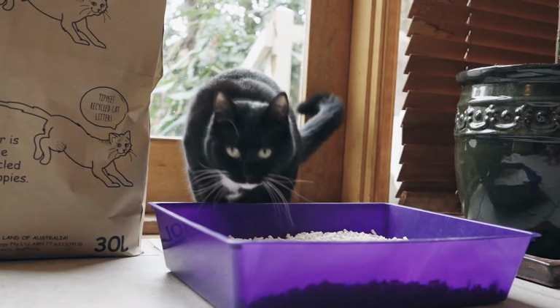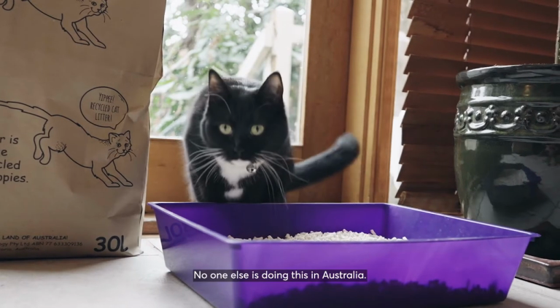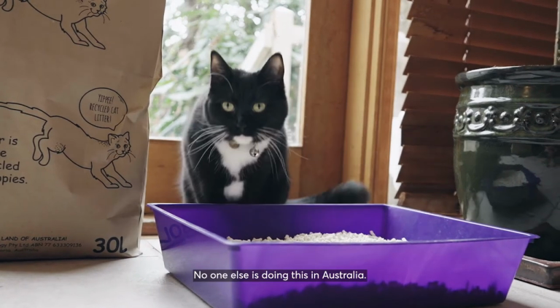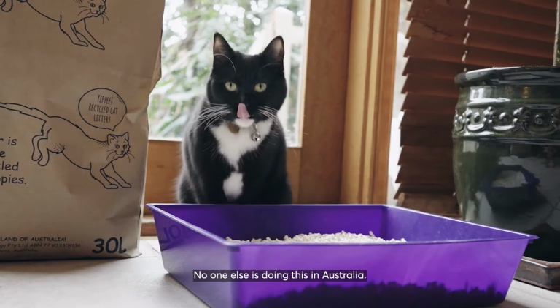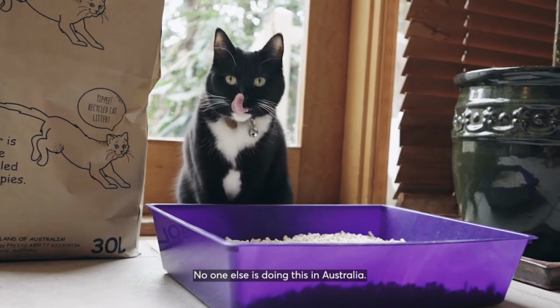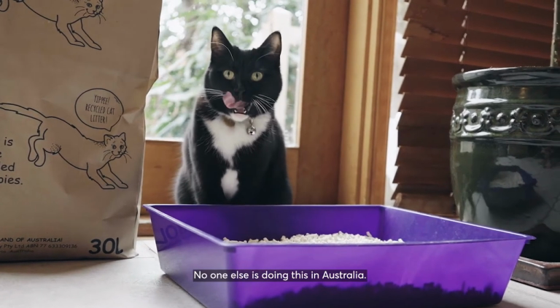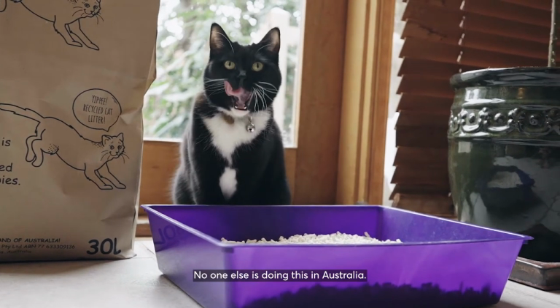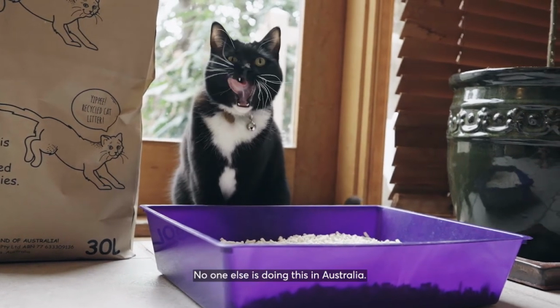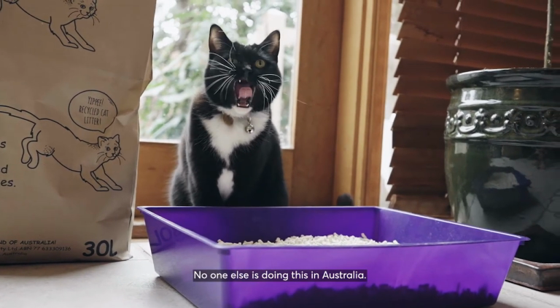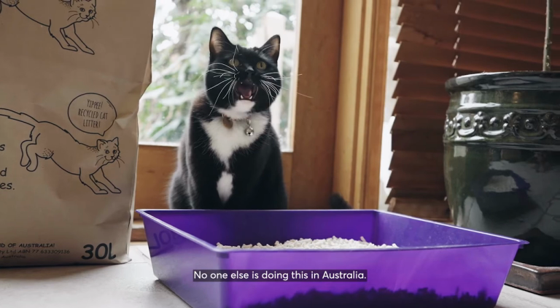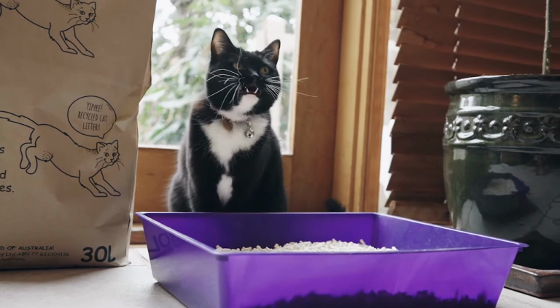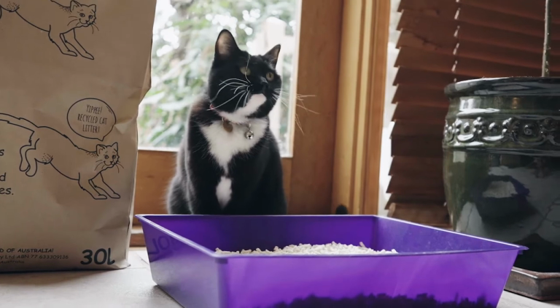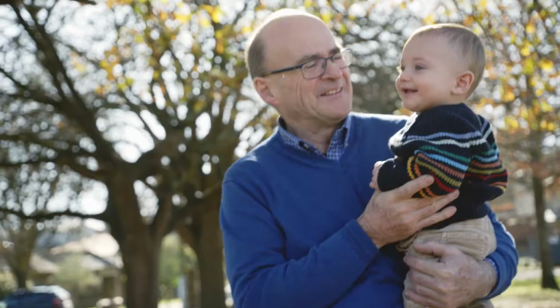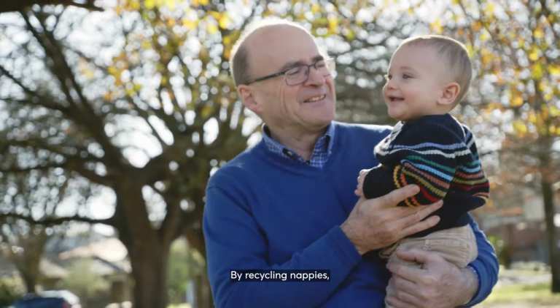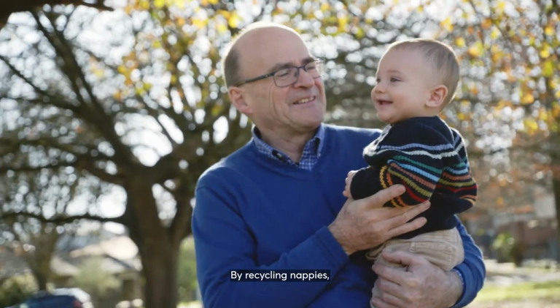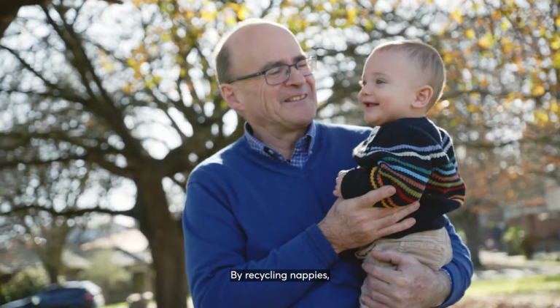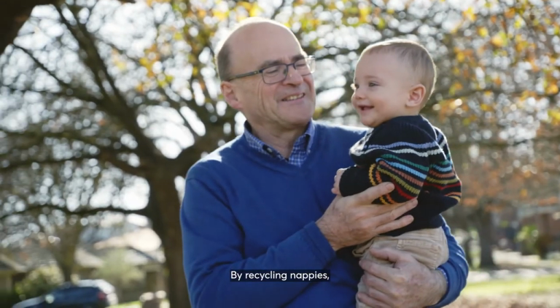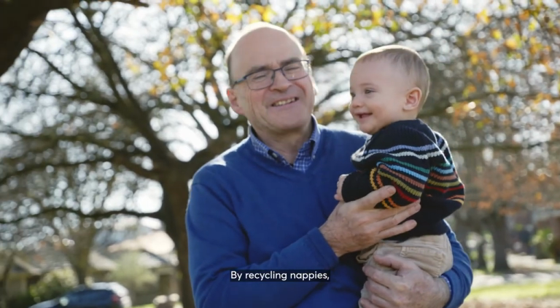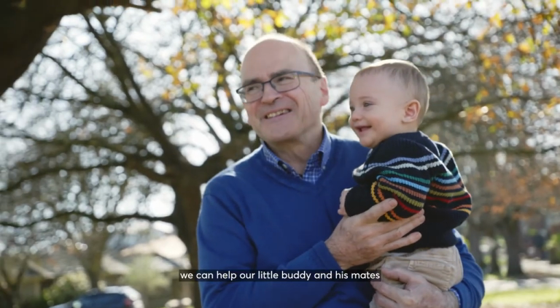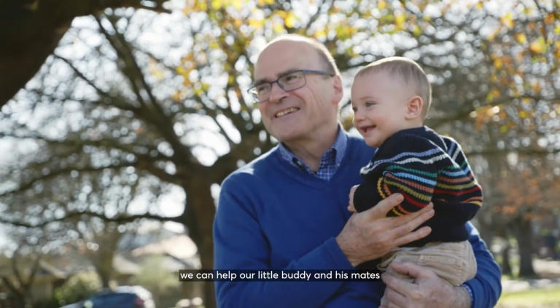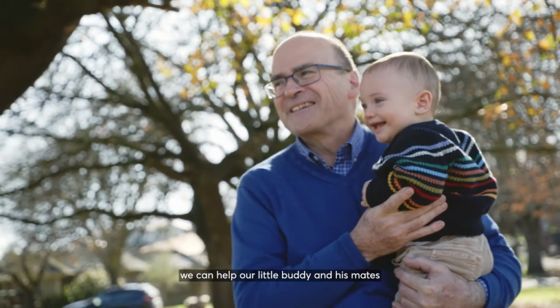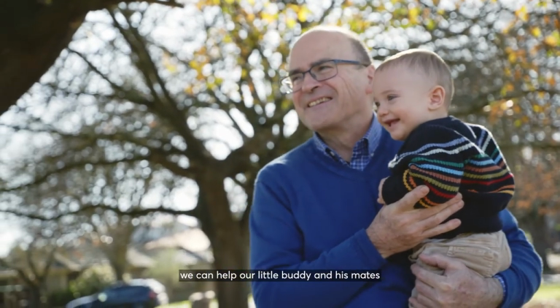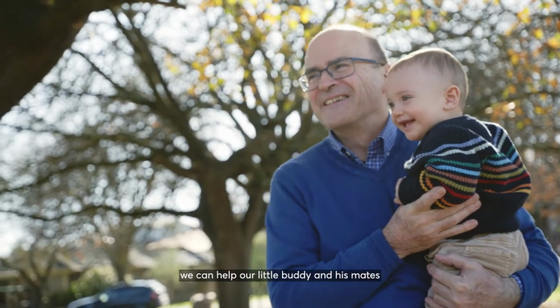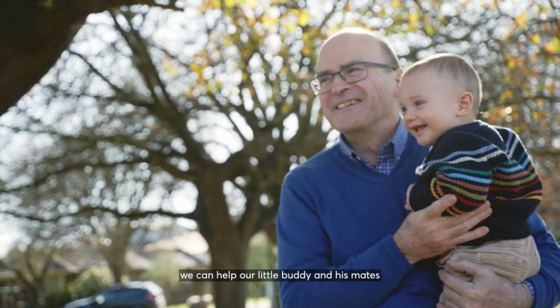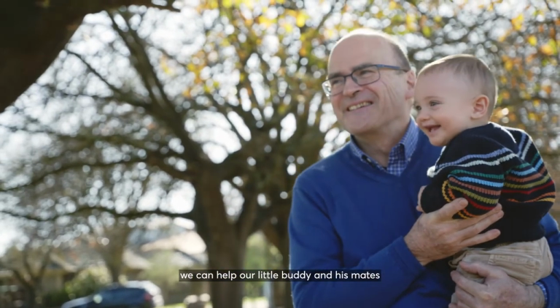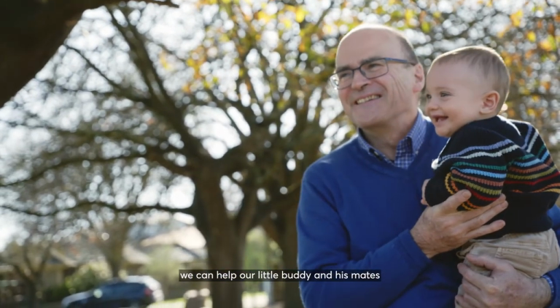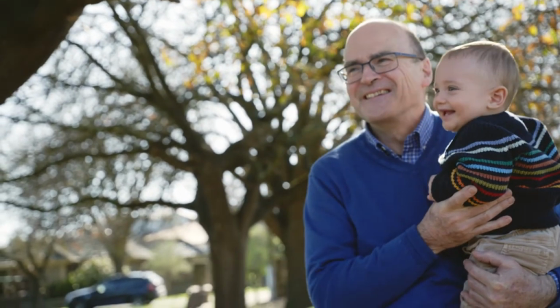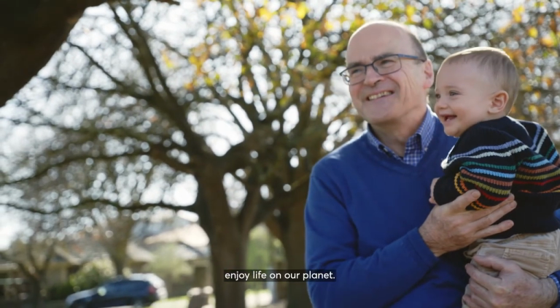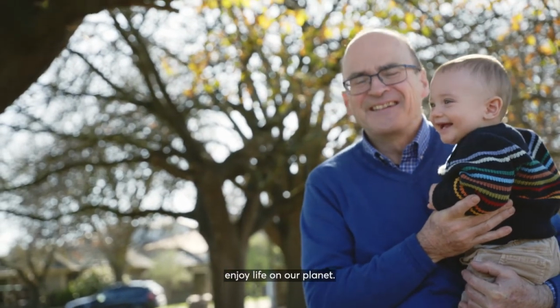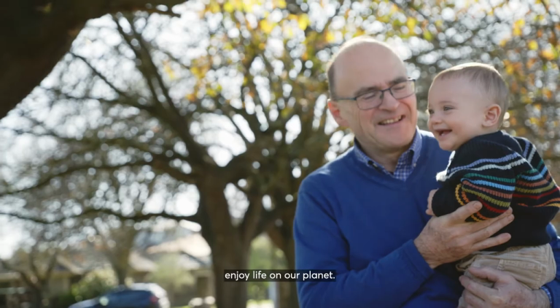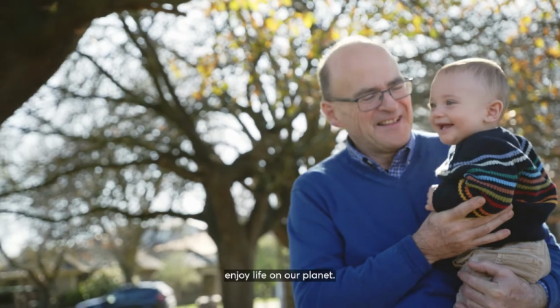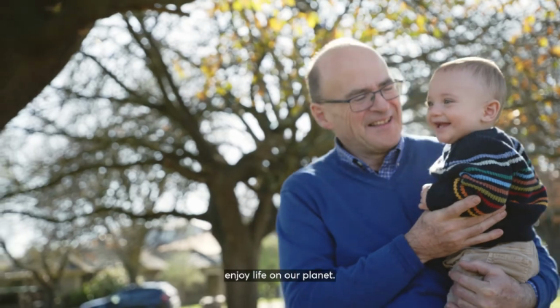No one else is doing this in Australia. By recycling nappies, we can help our little buddy and his mates enjoy life on our planet.